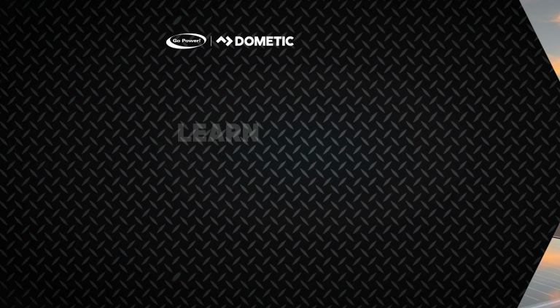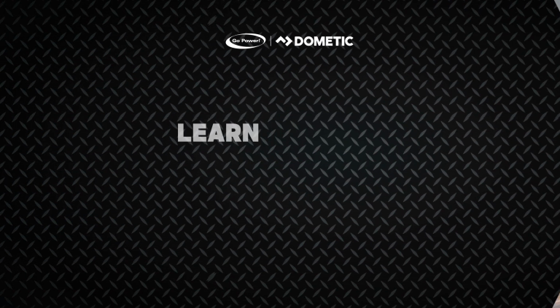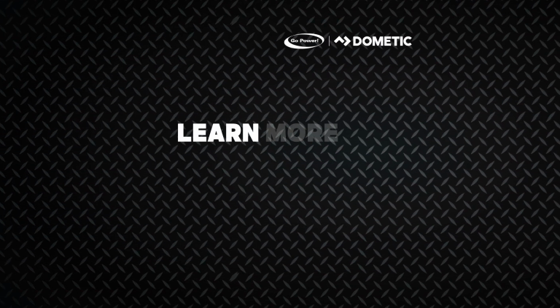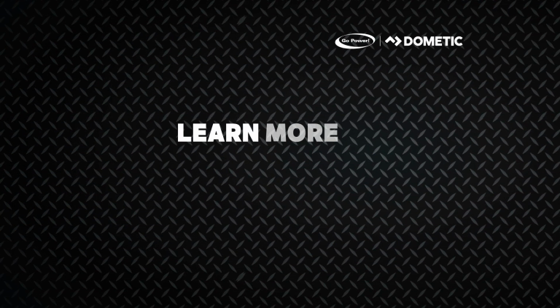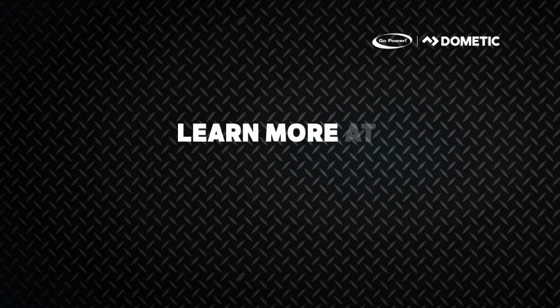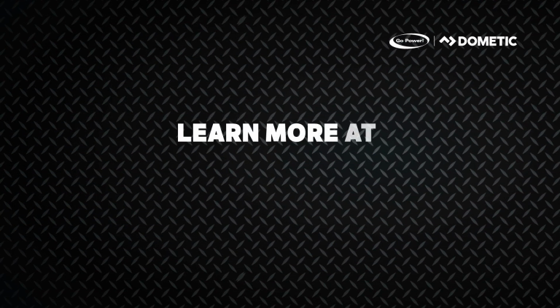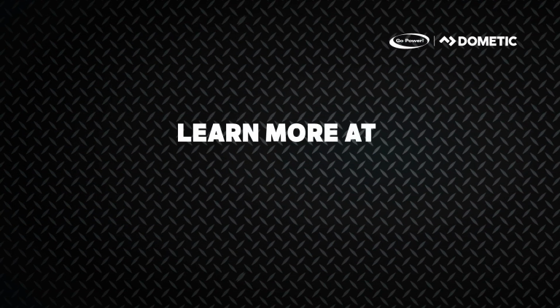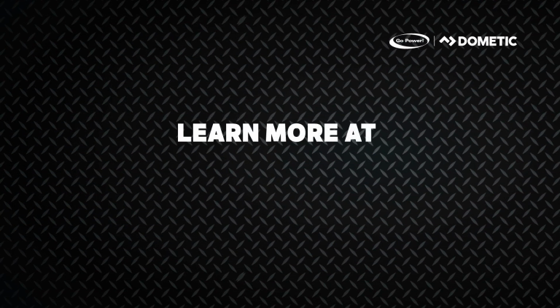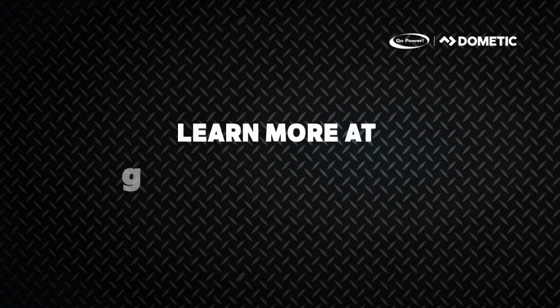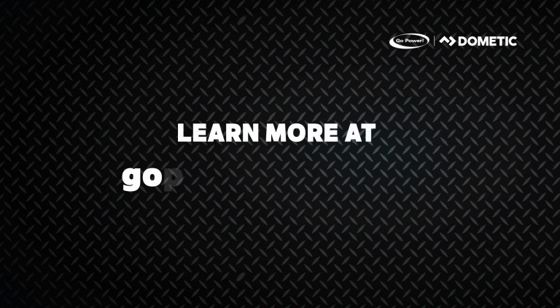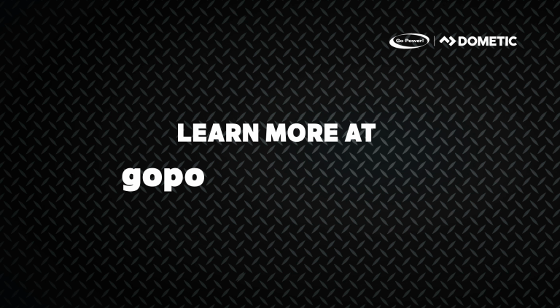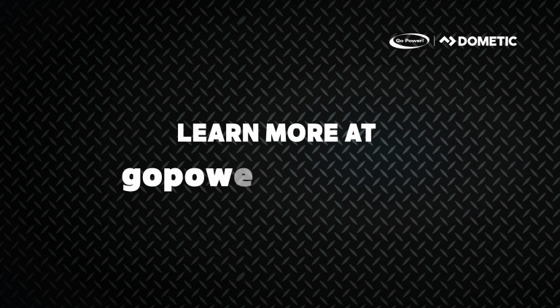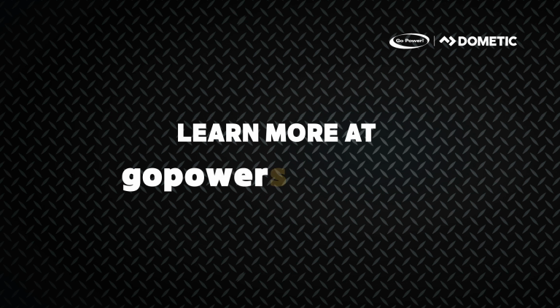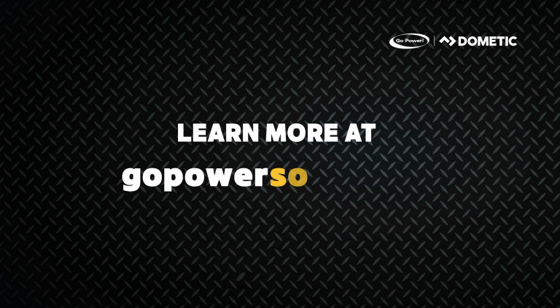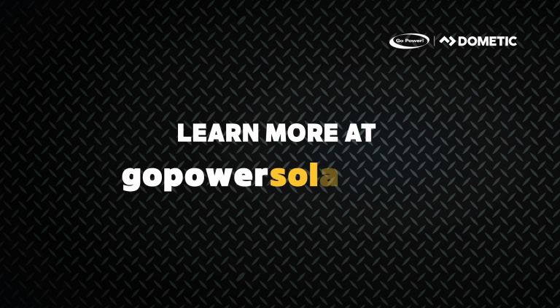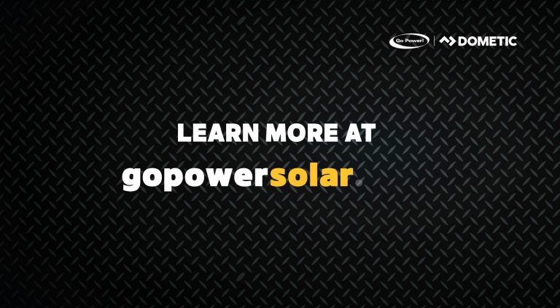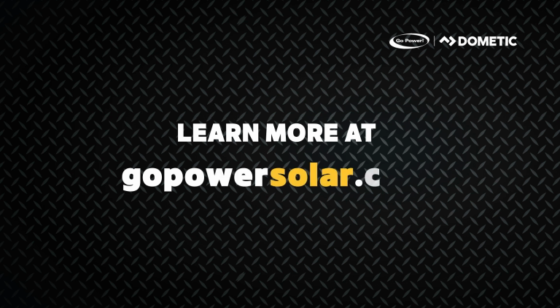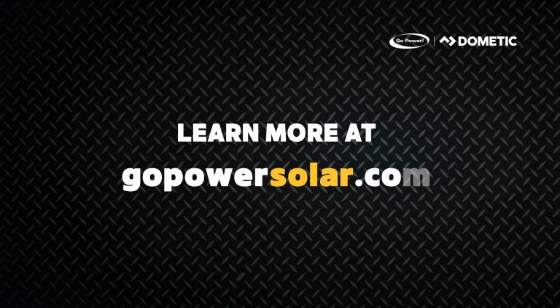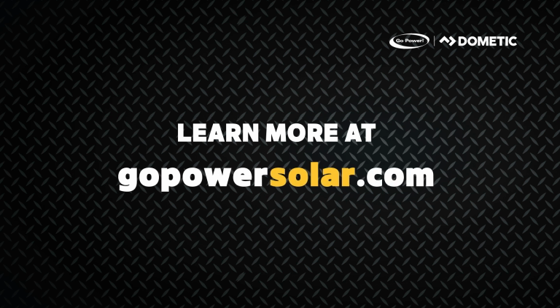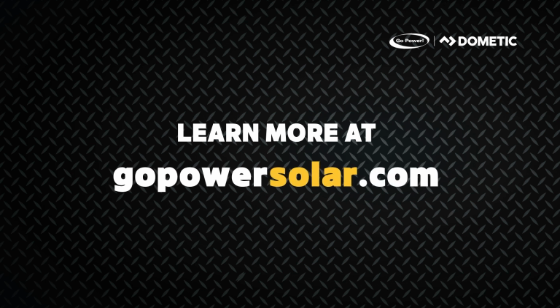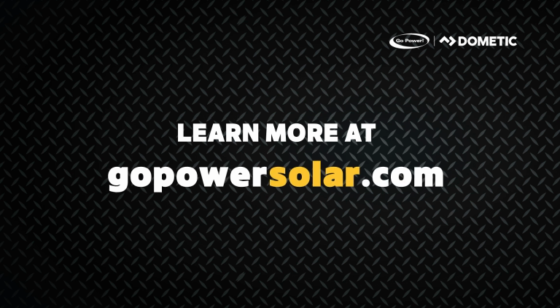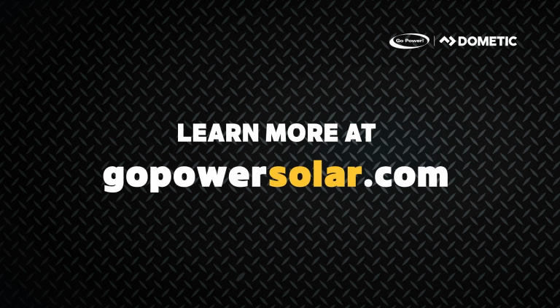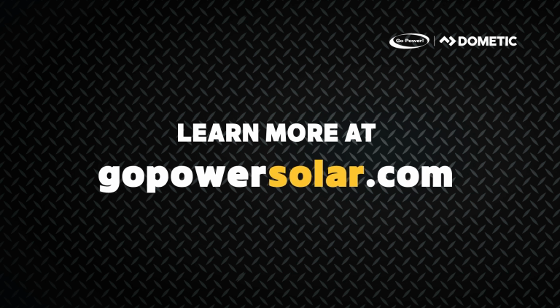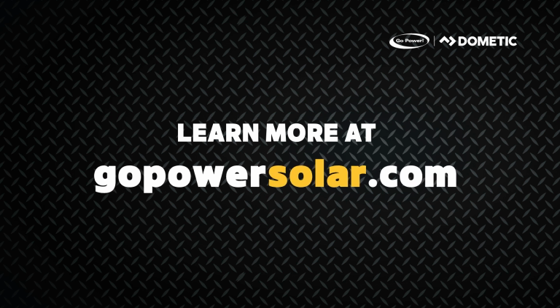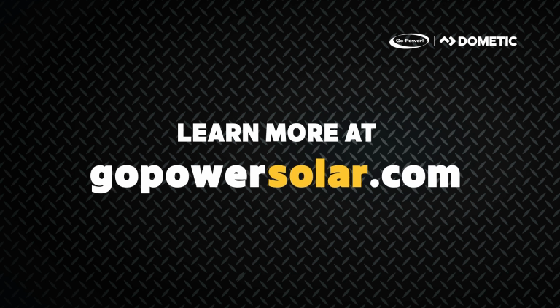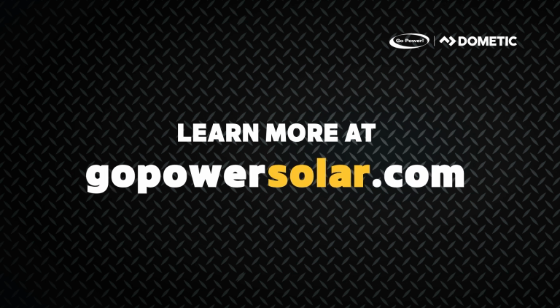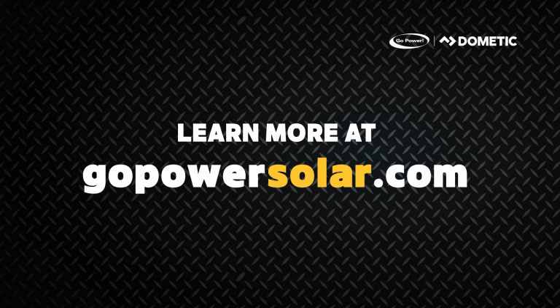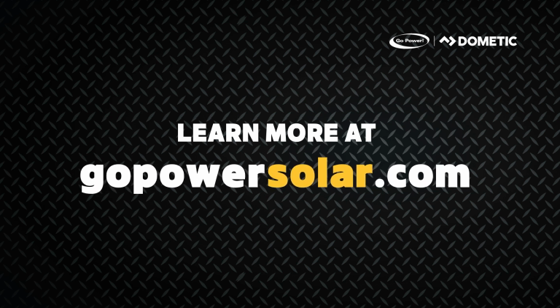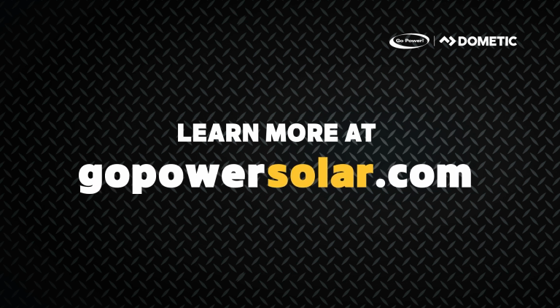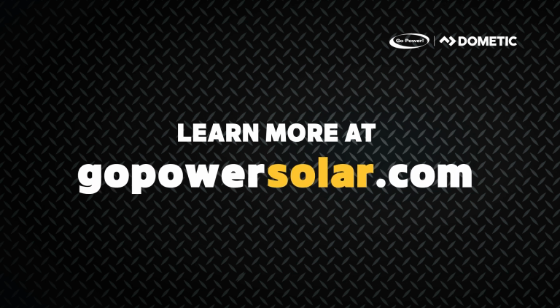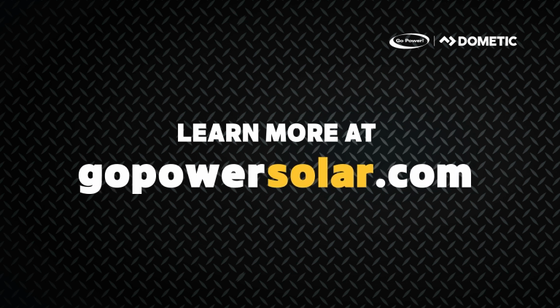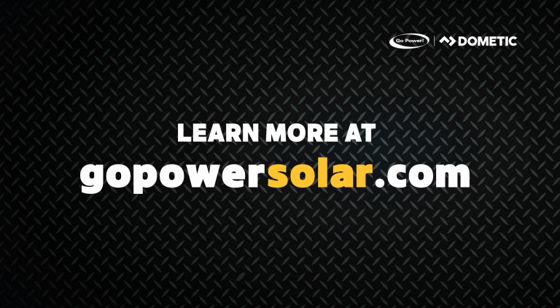You can learn more about the upgrade and kits by visiting gopowersolar.com.